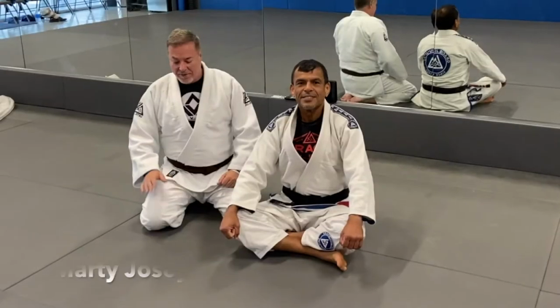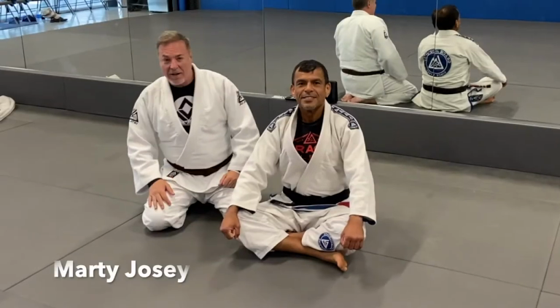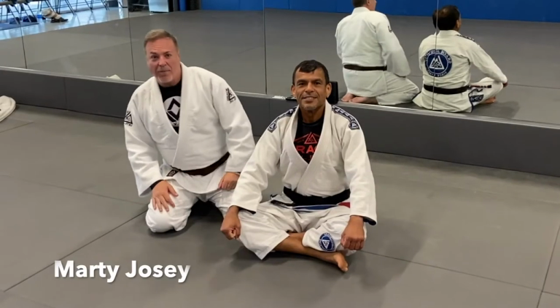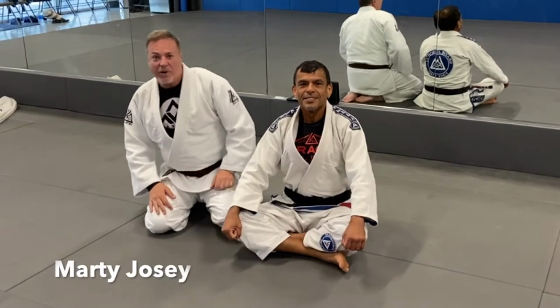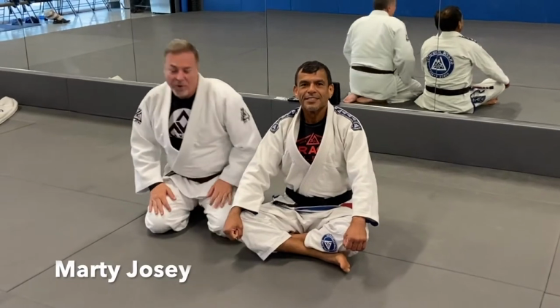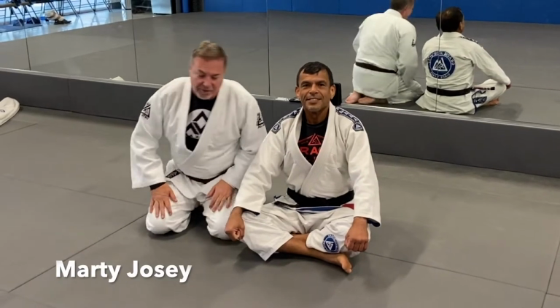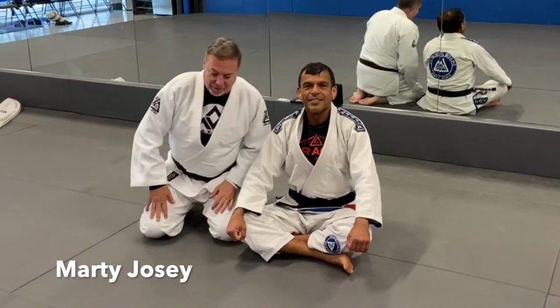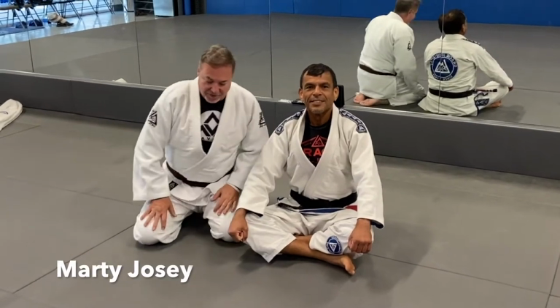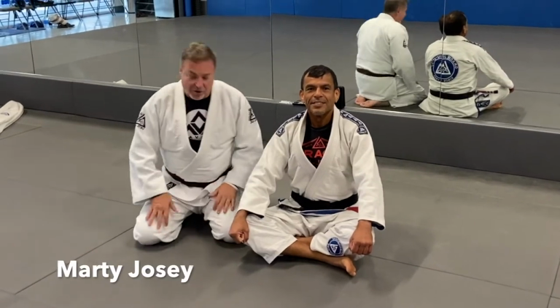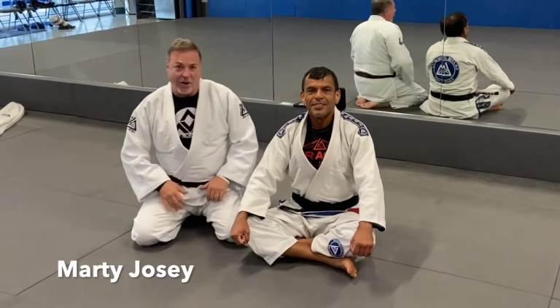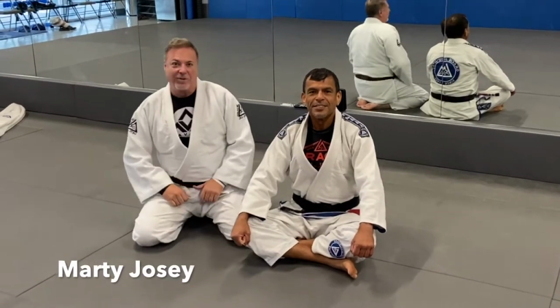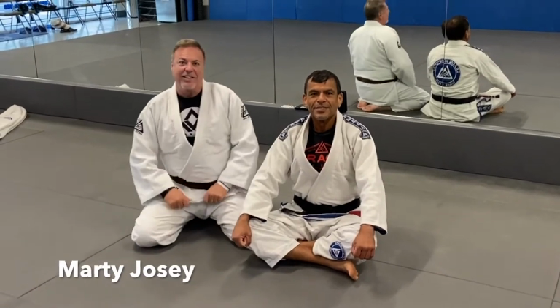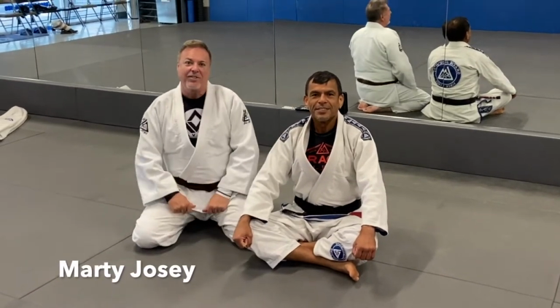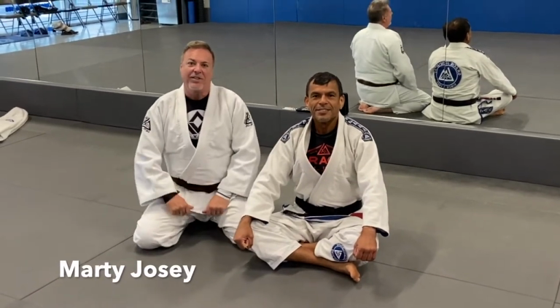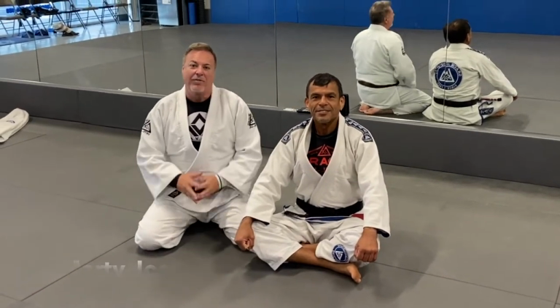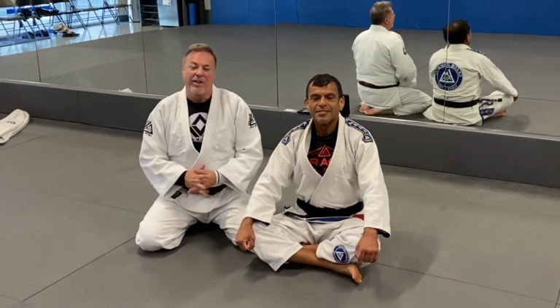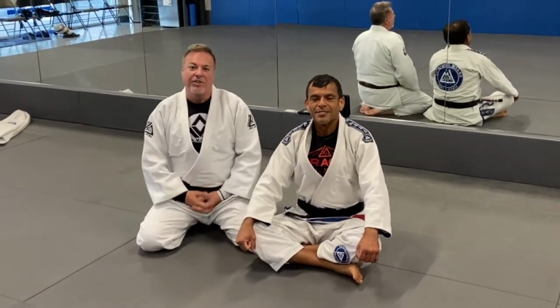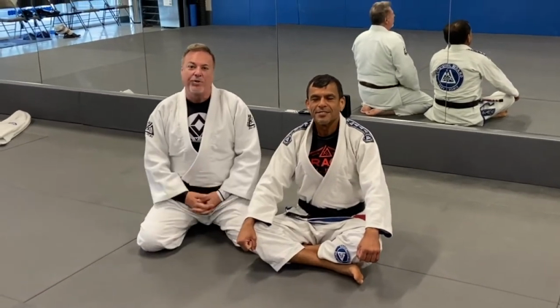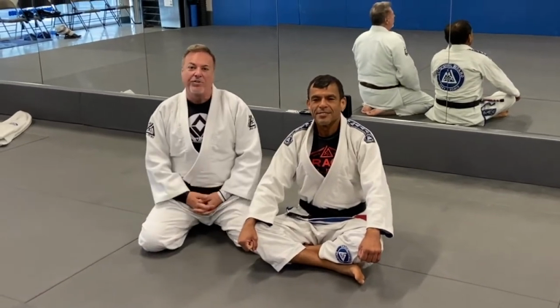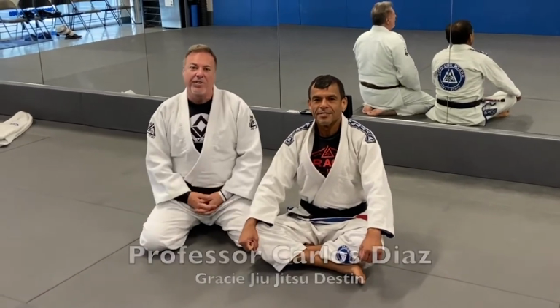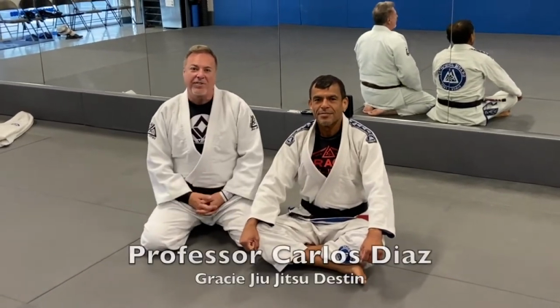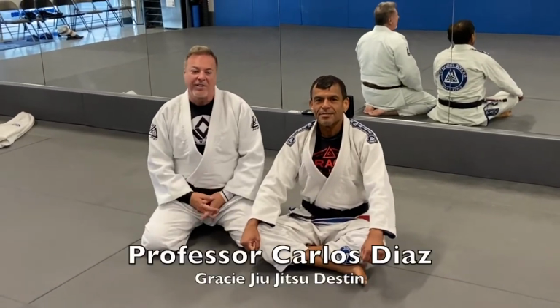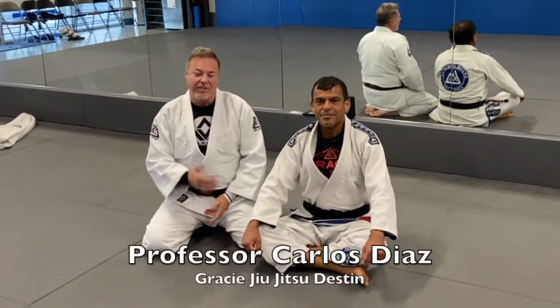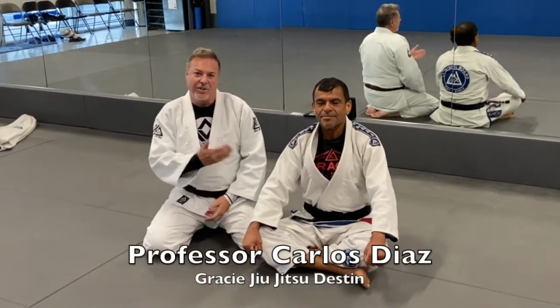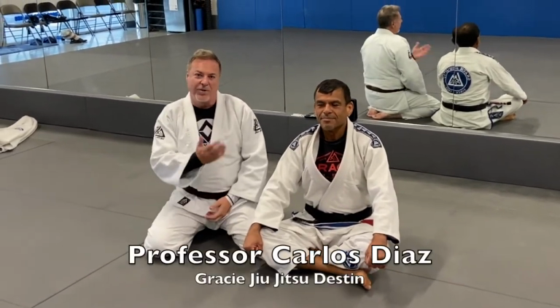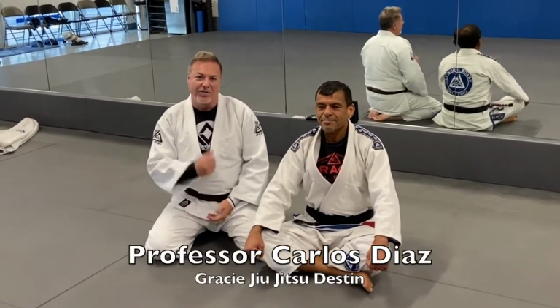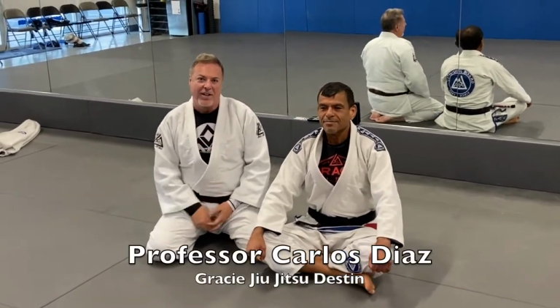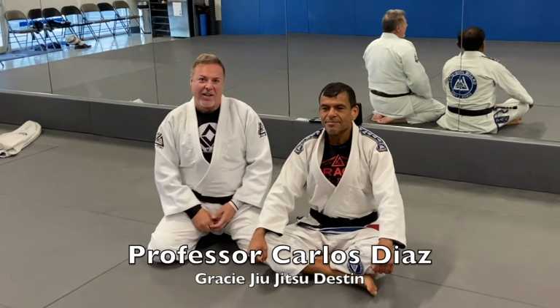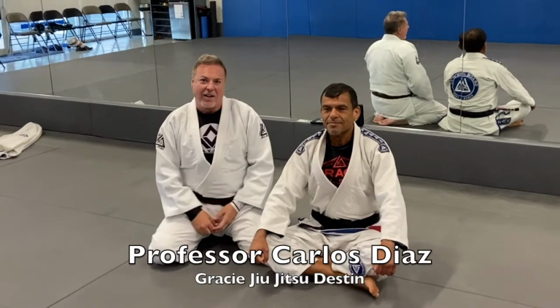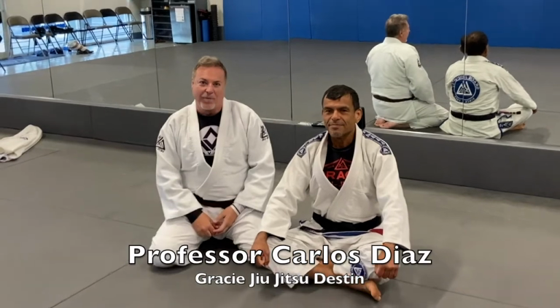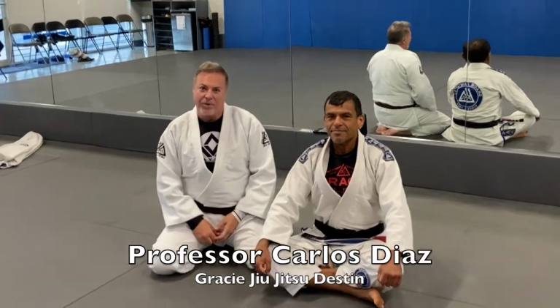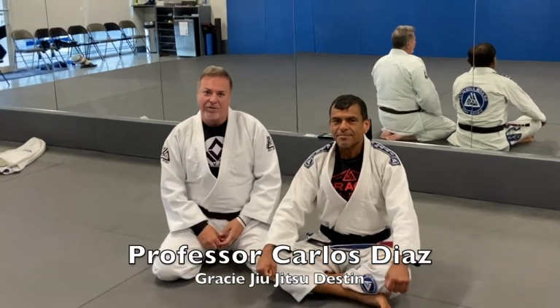I'm here with Professor Carlos Diaz at Gracie Jiu Jitsu Destin. He's going to show us a couple of moves.